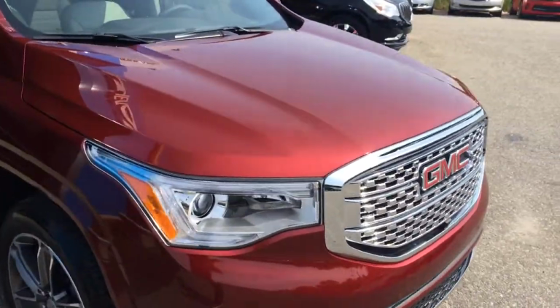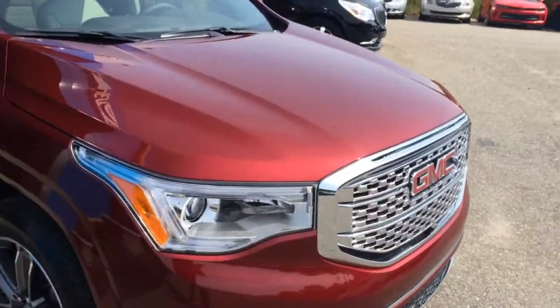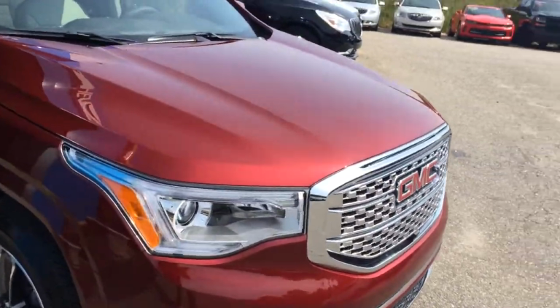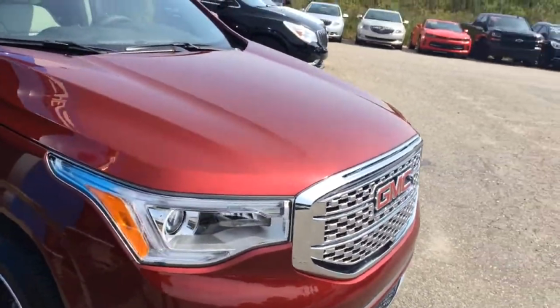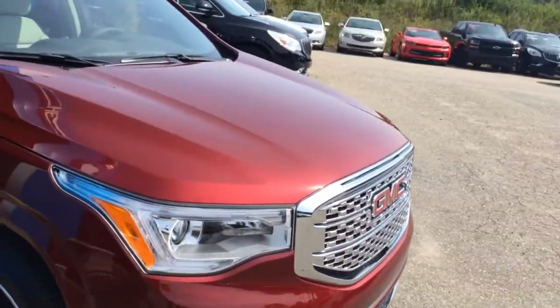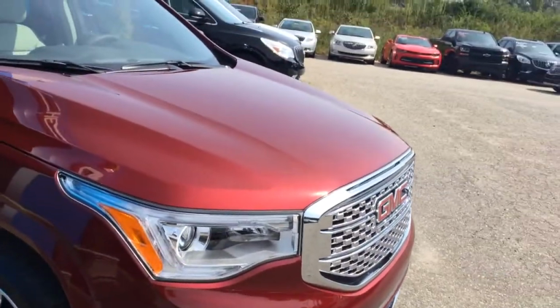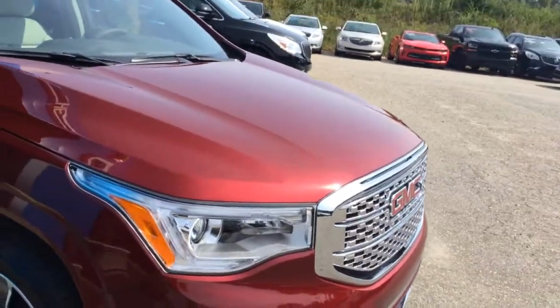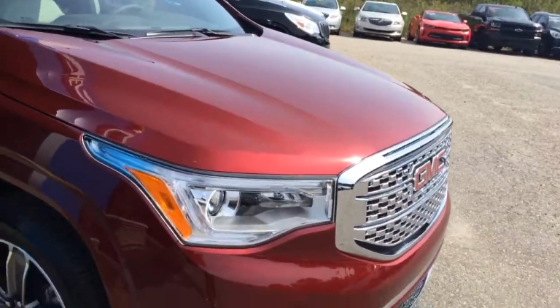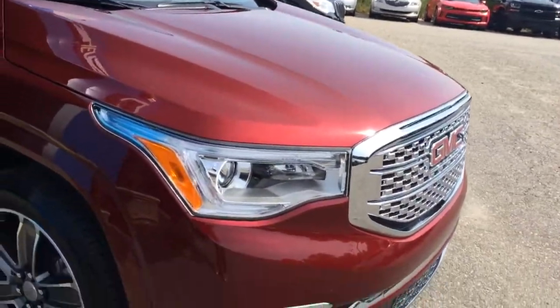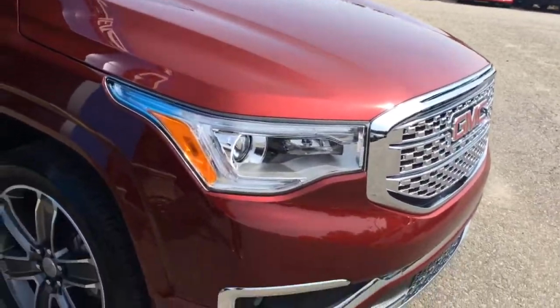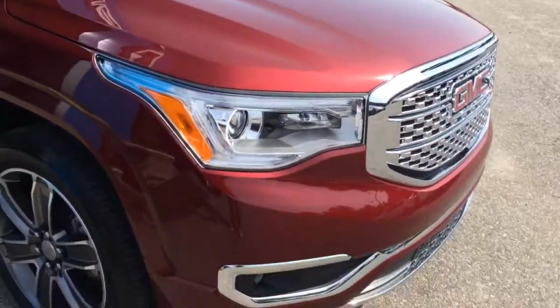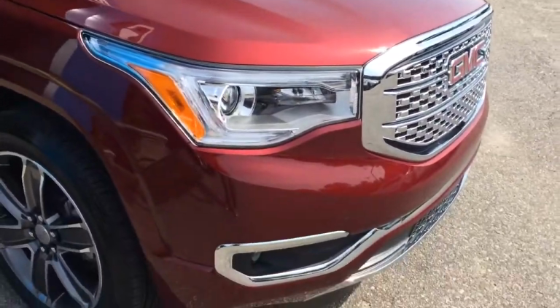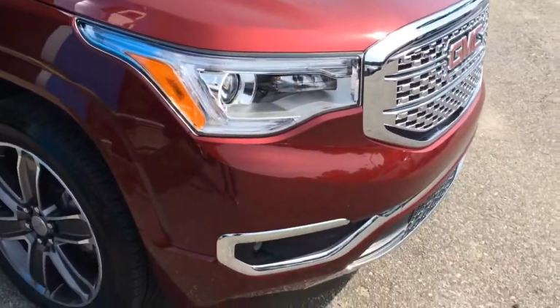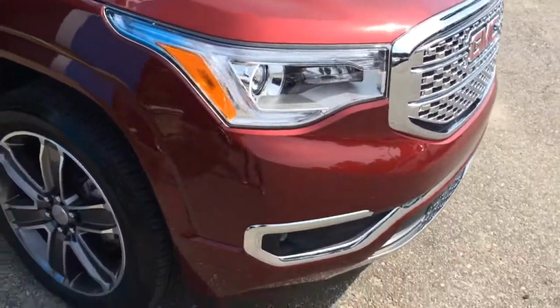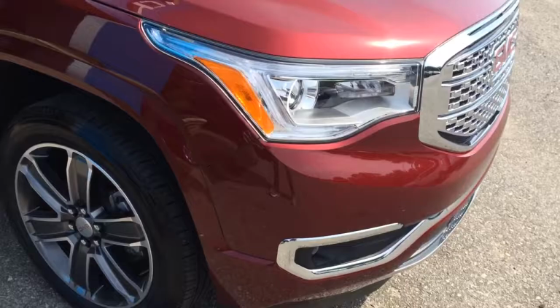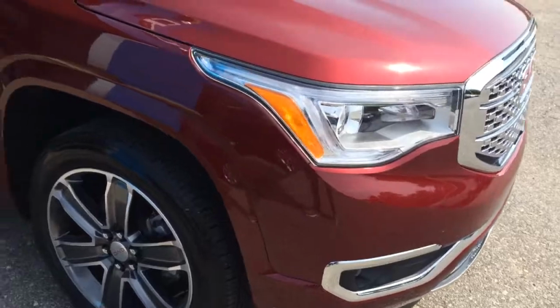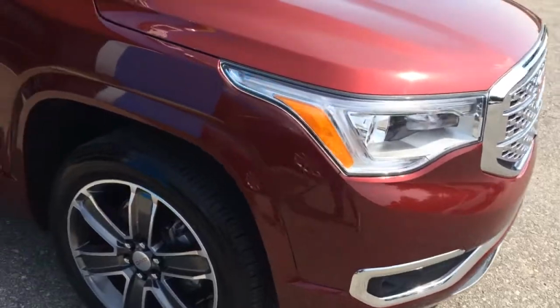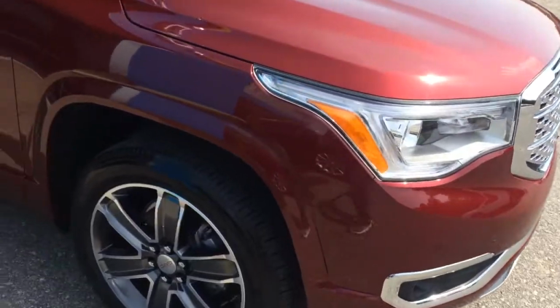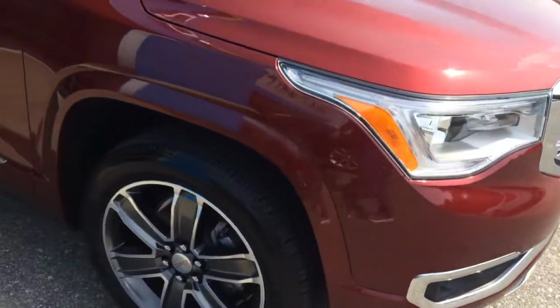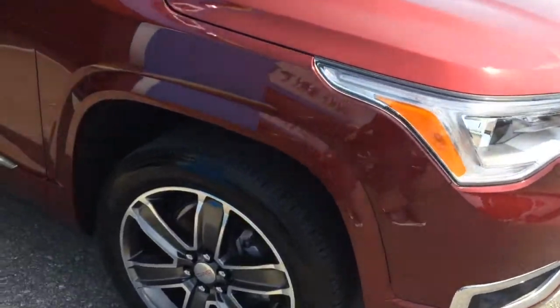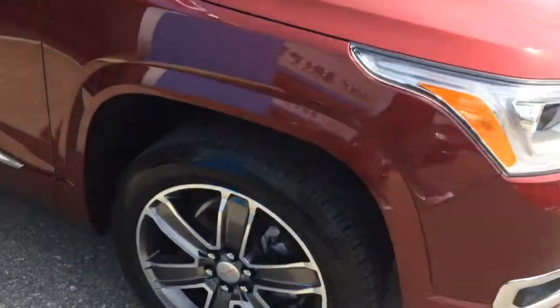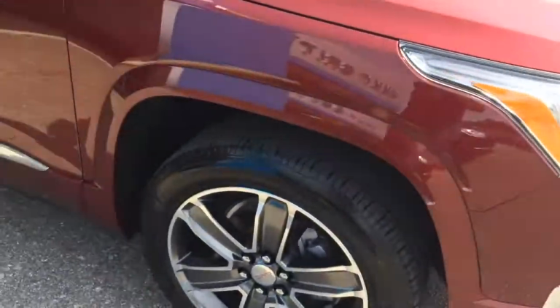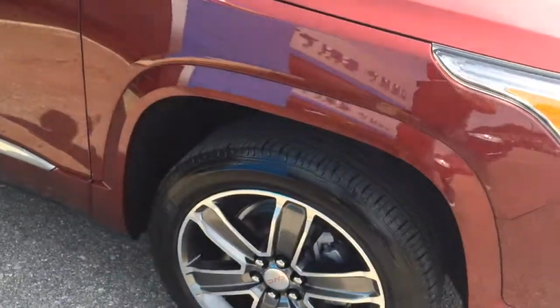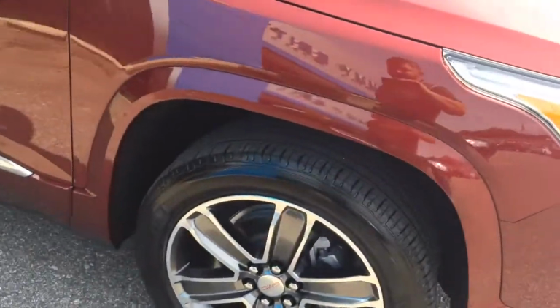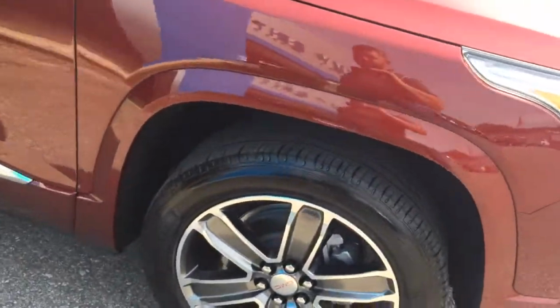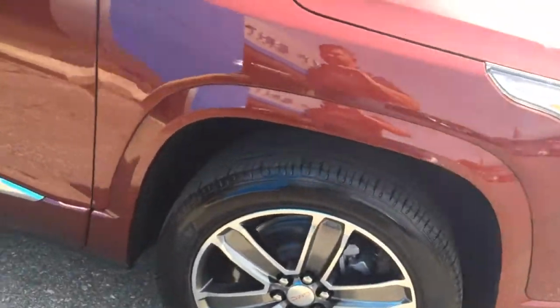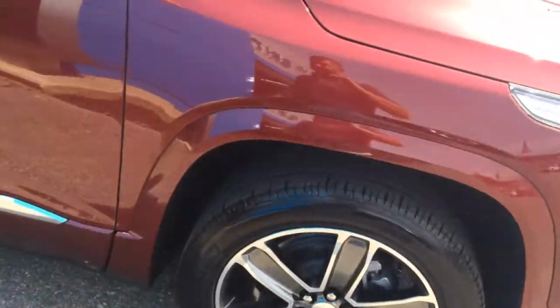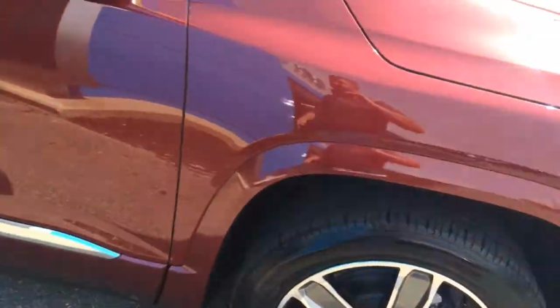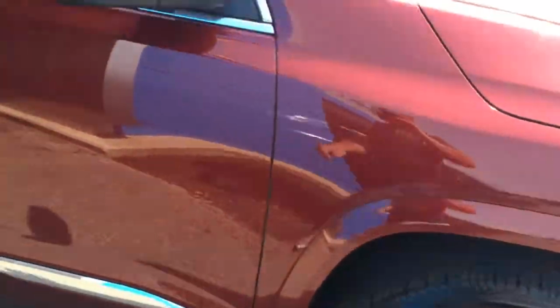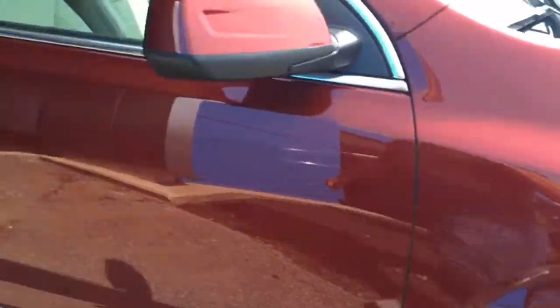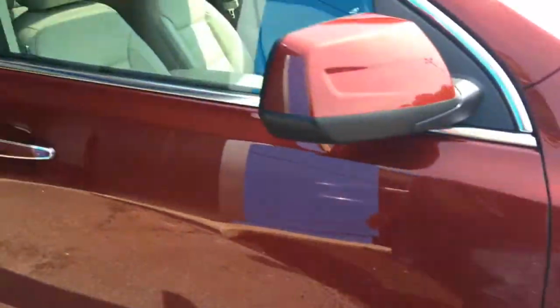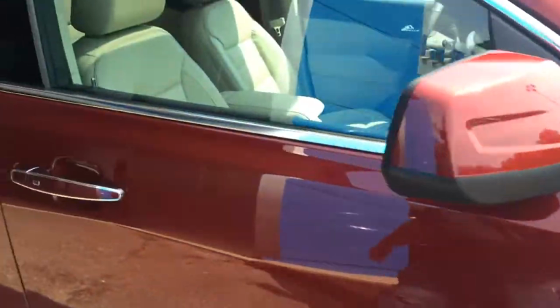Got that classic Denali grille, the LED headlights and fog lights in front. 20-inch wheels on the side.